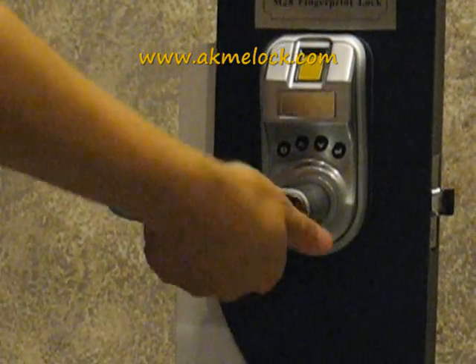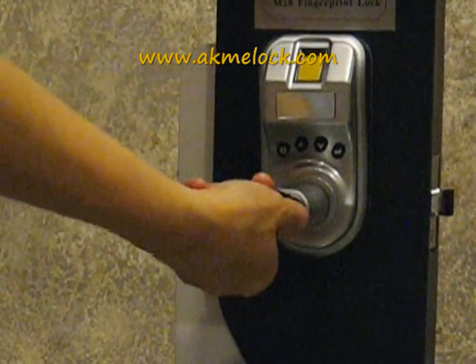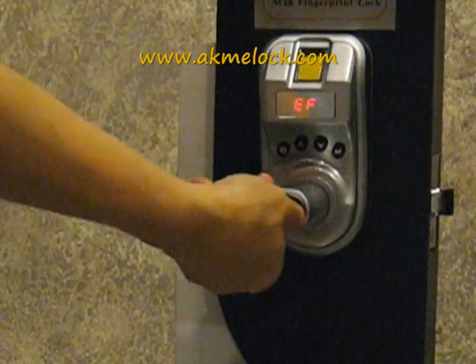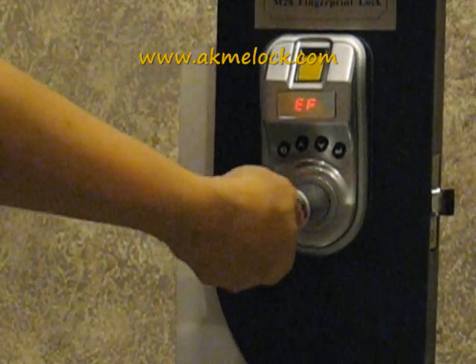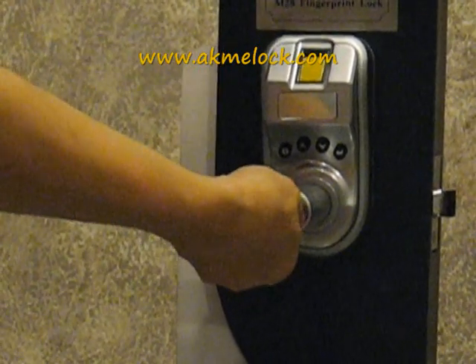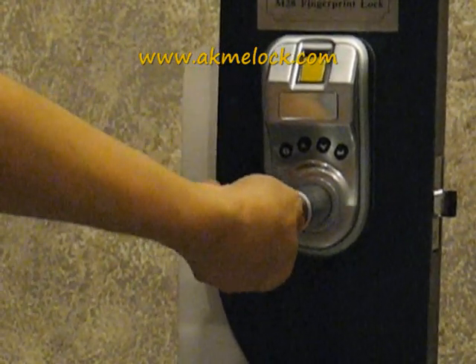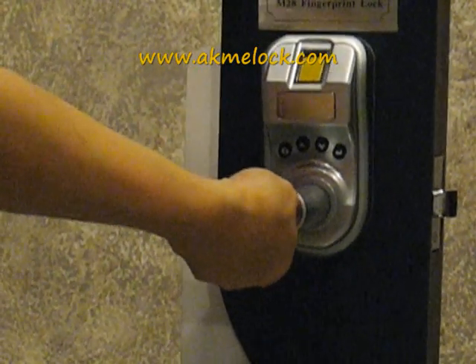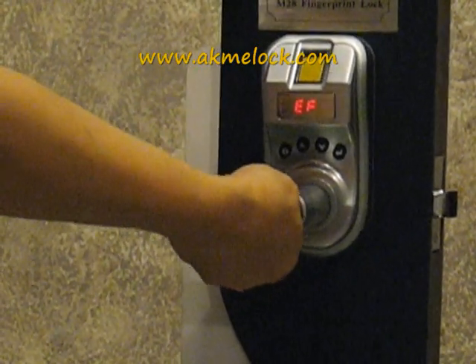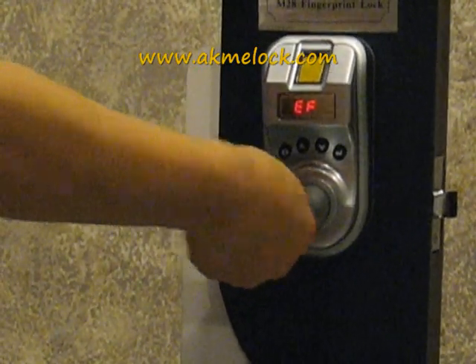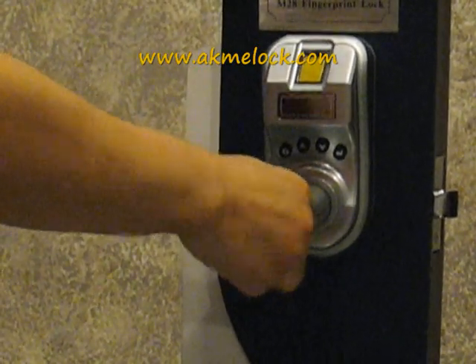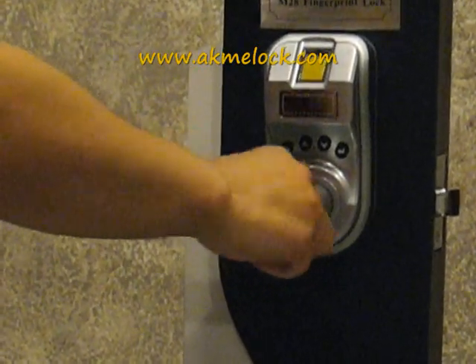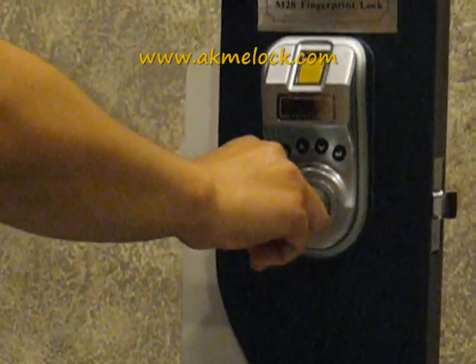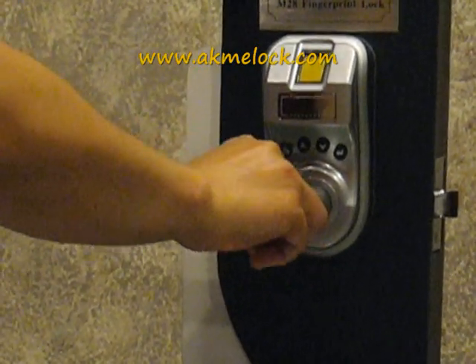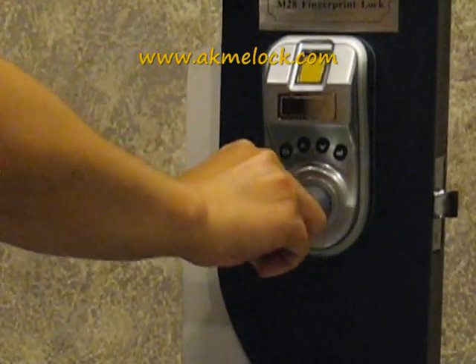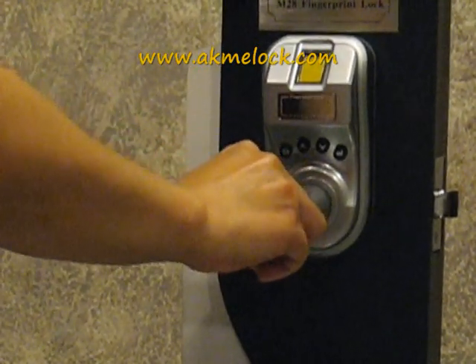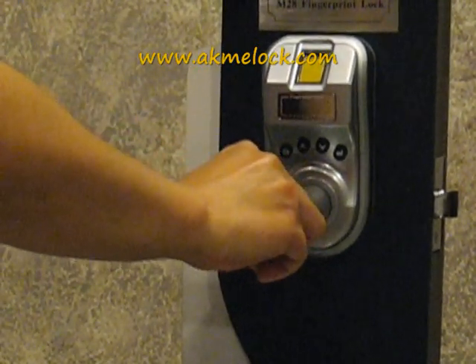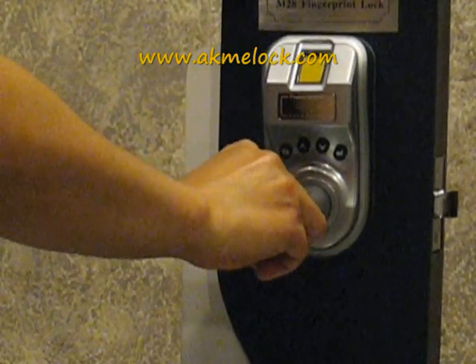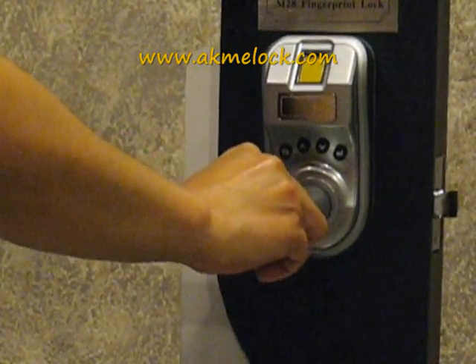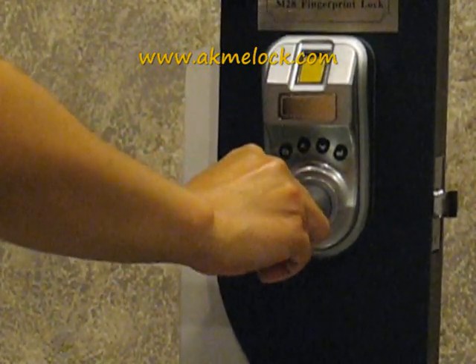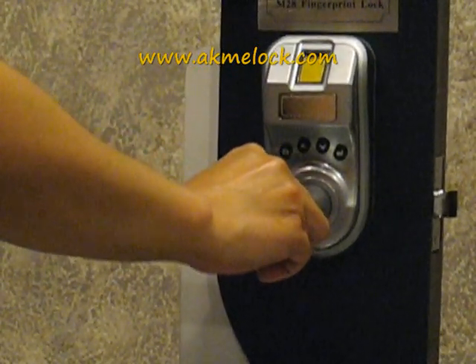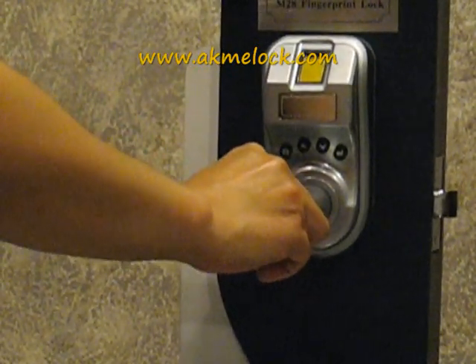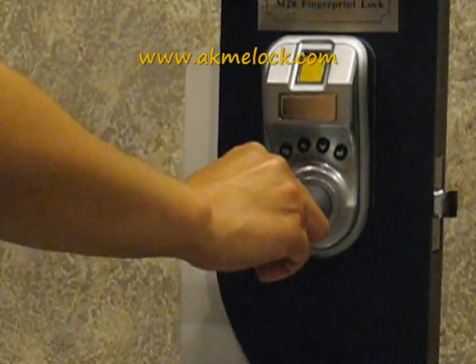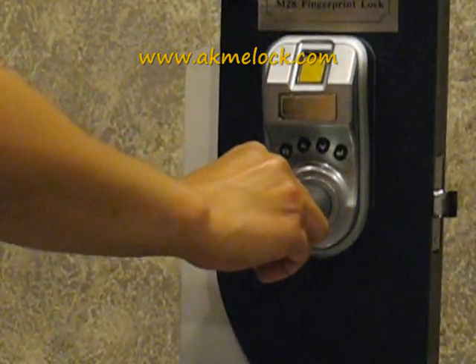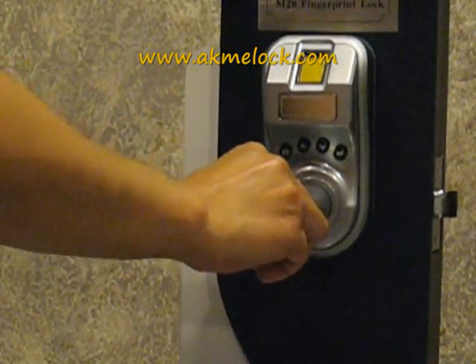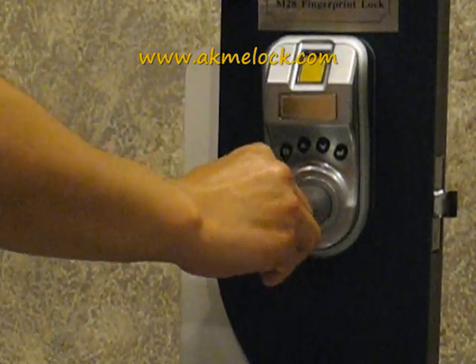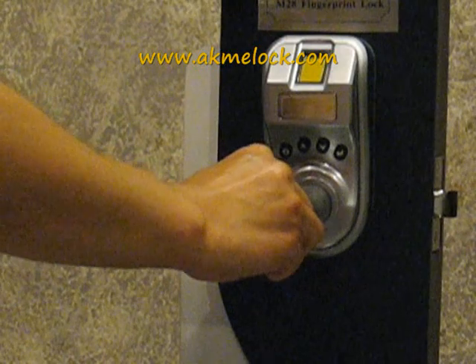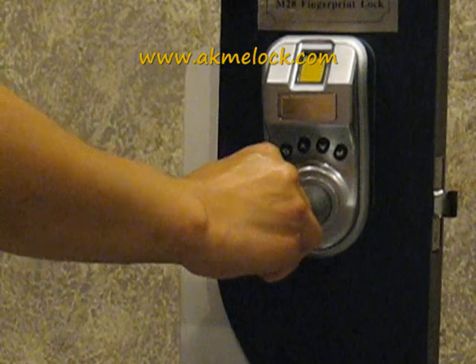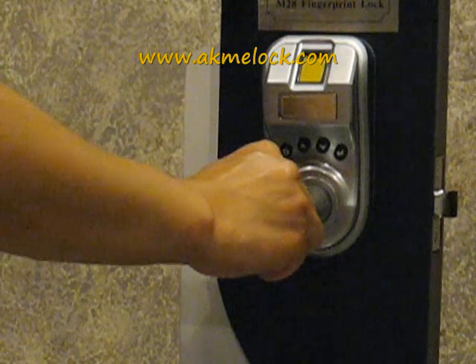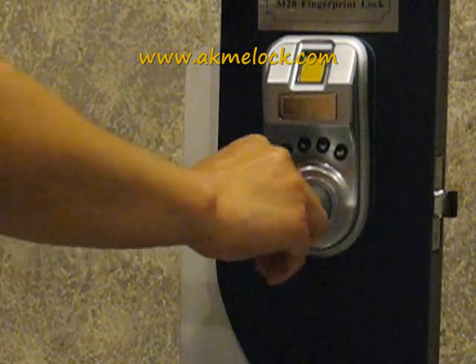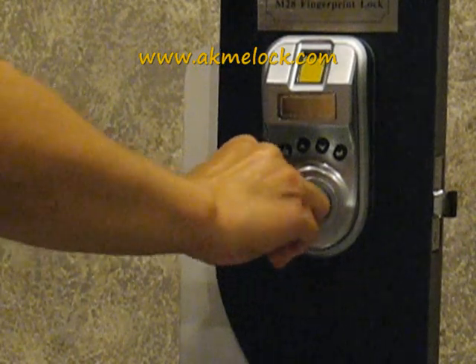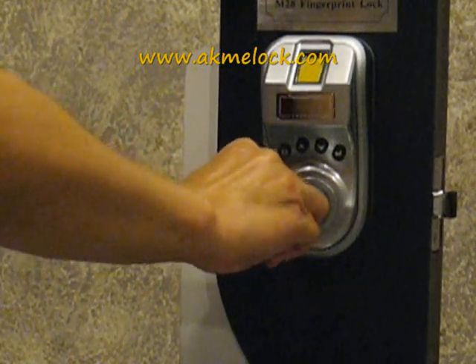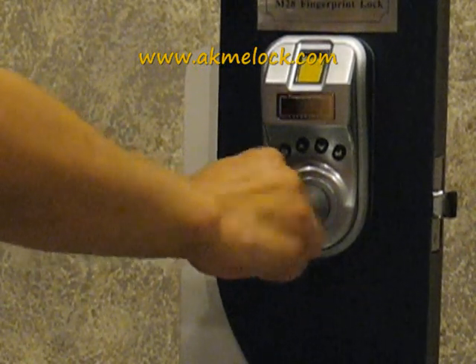Then simply turn the key back 180 degrees and remove it.